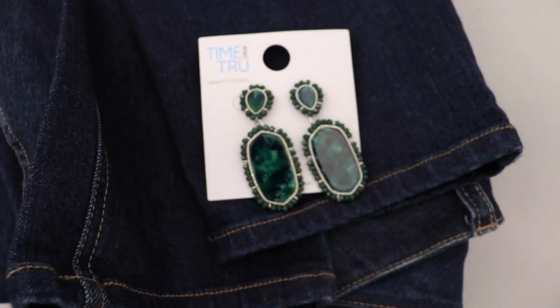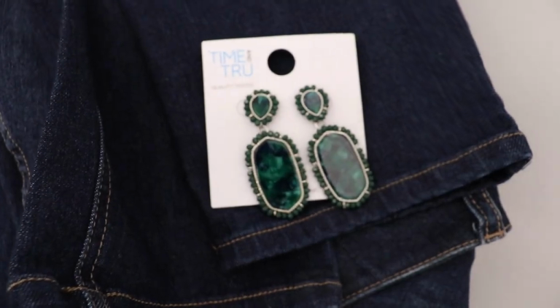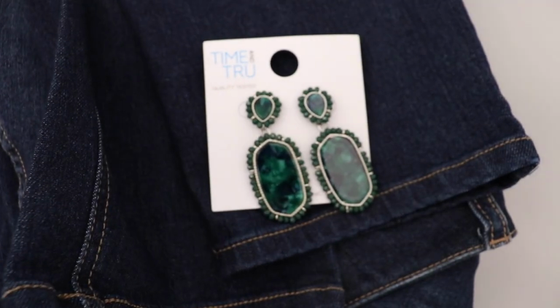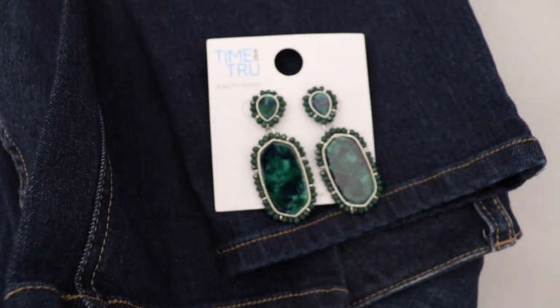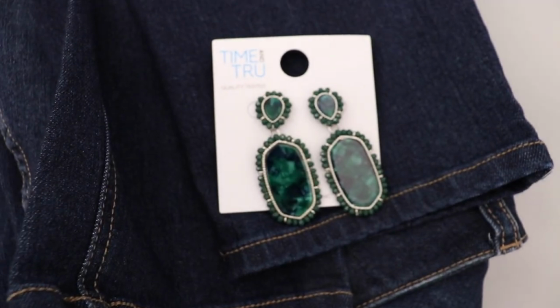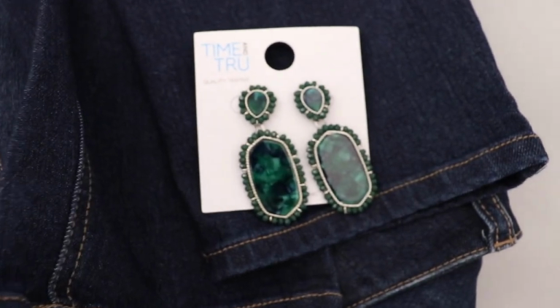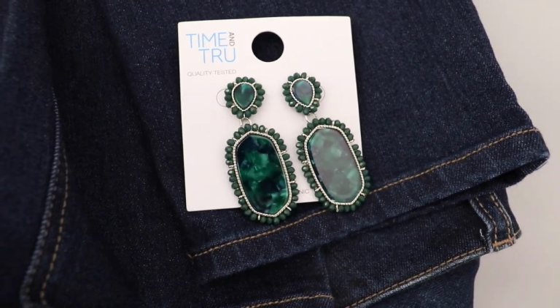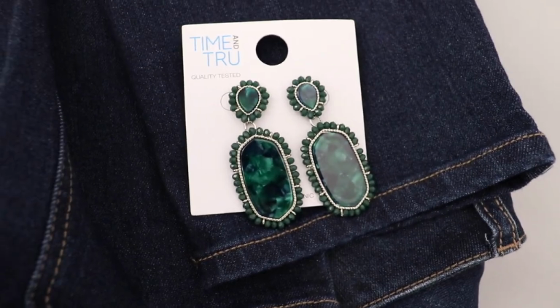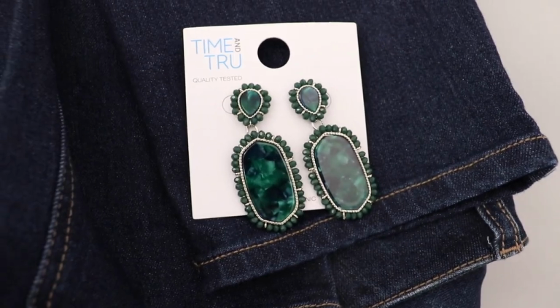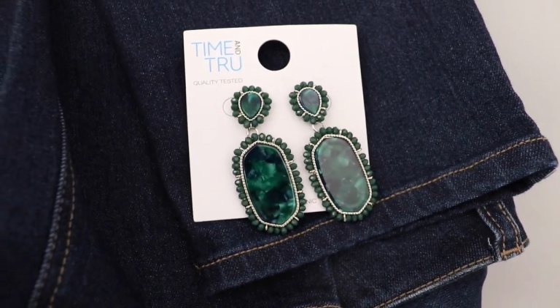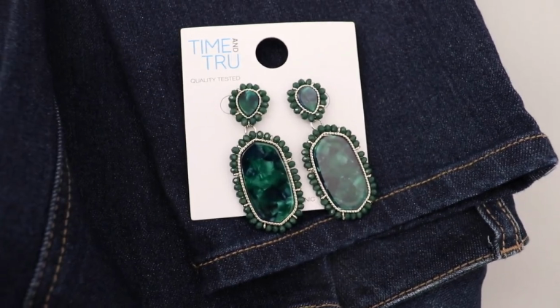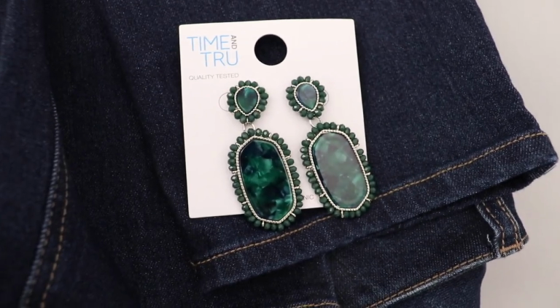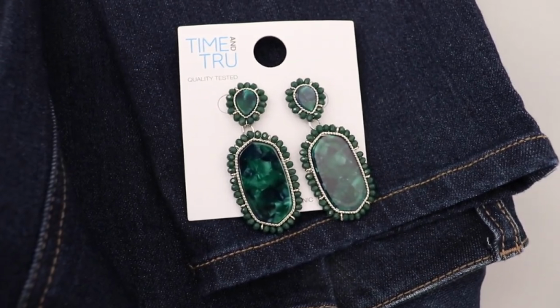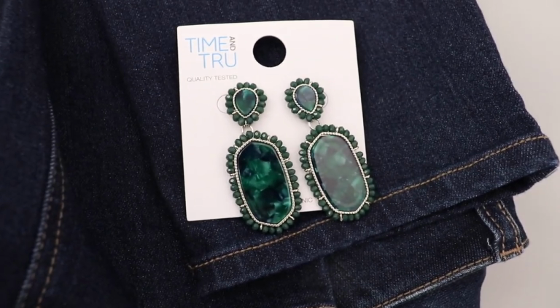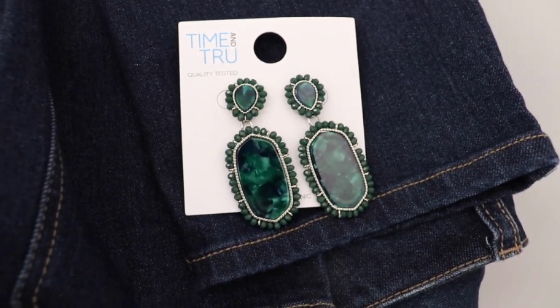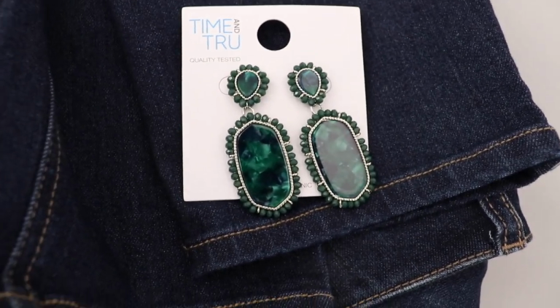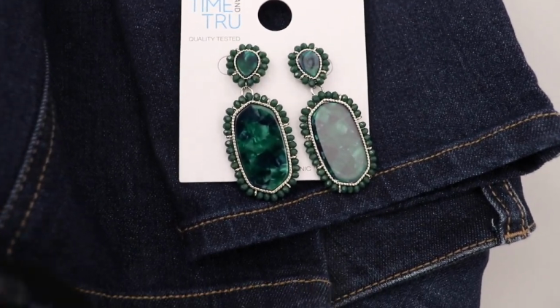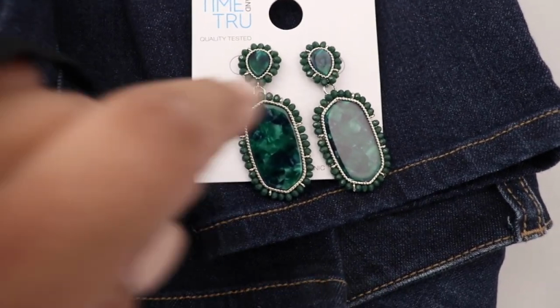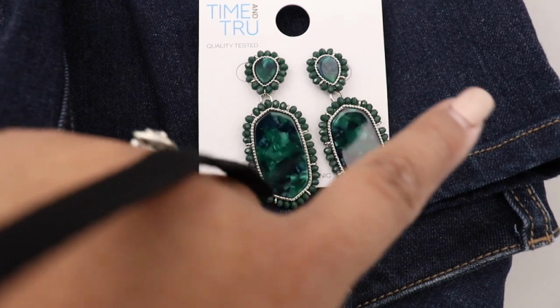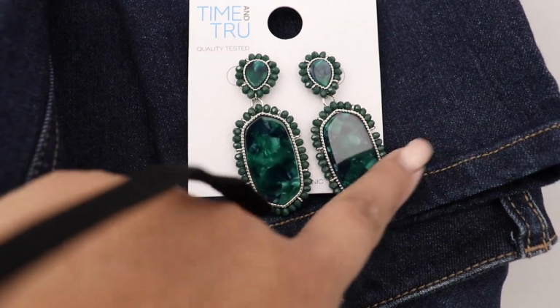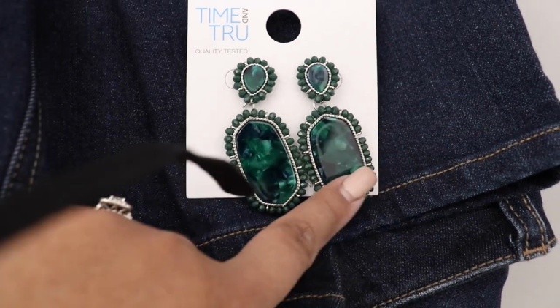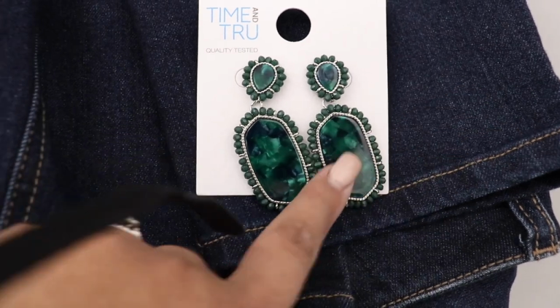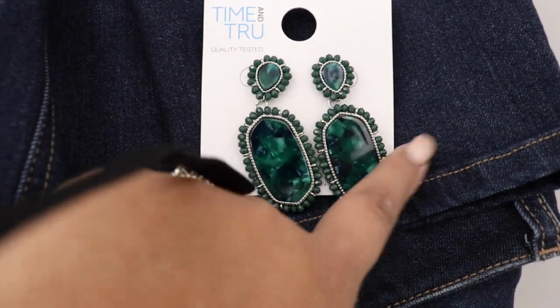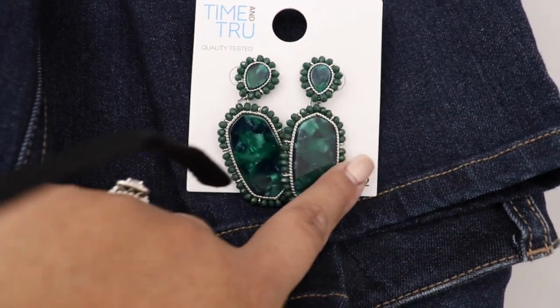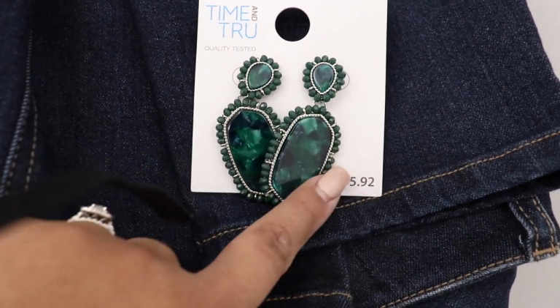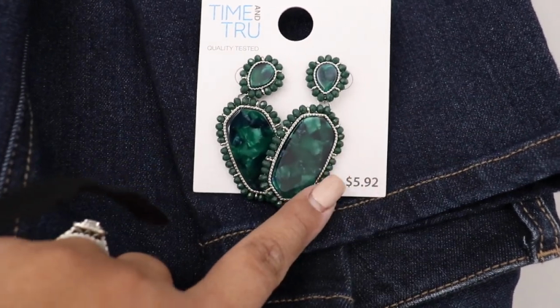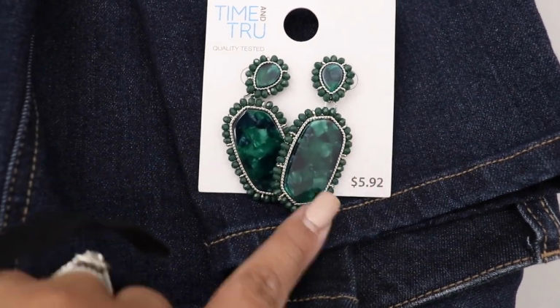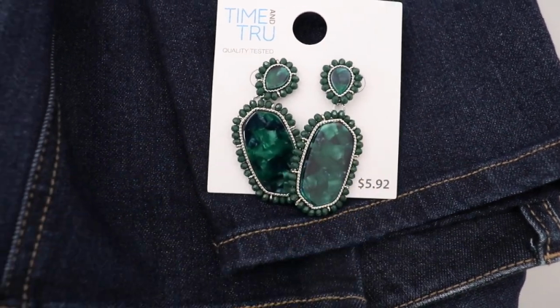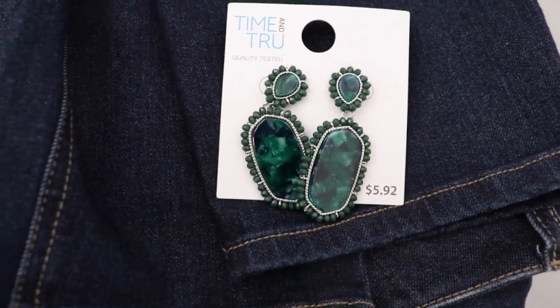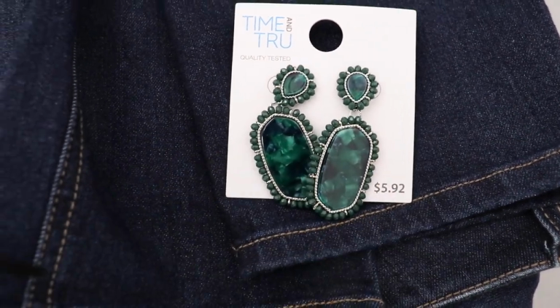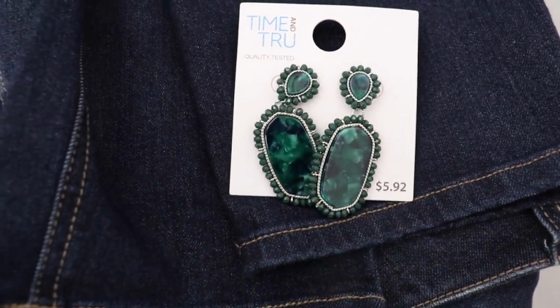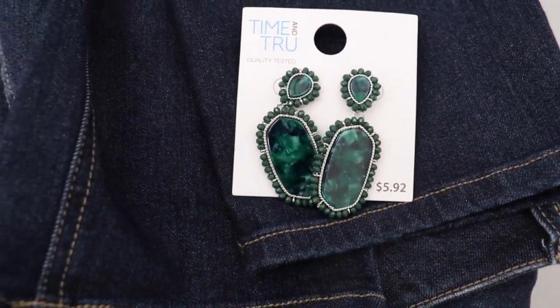At this point I thought I was going to buy those earrings but I definitely changed my mind. Let's get on to what I actually bought.